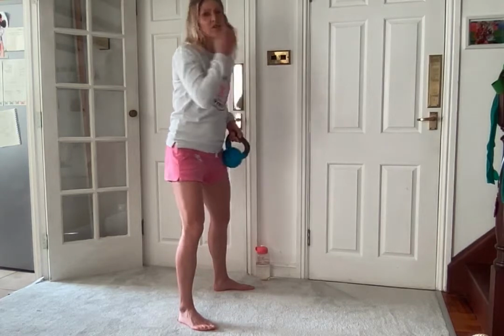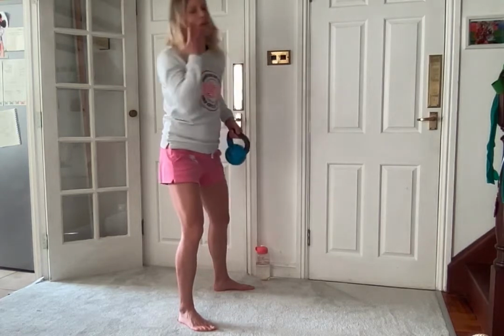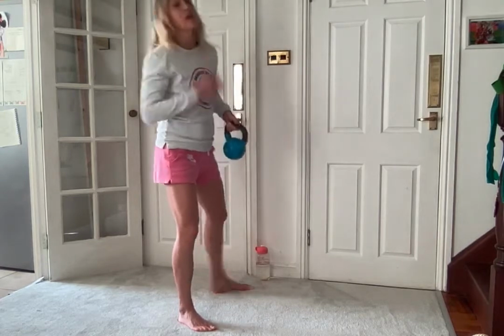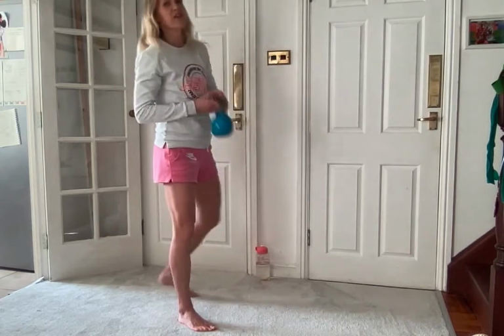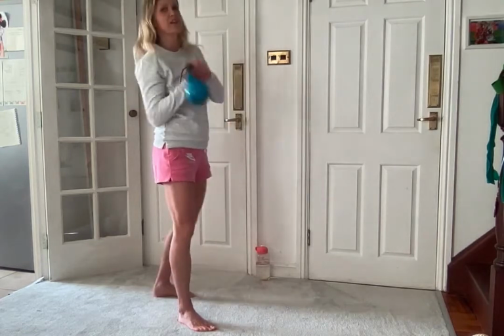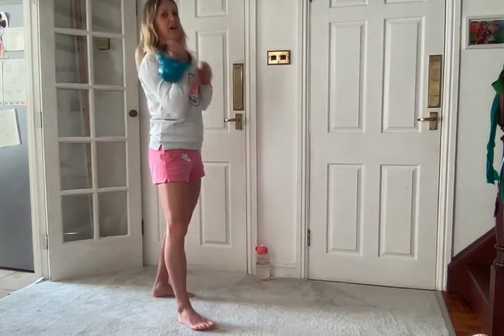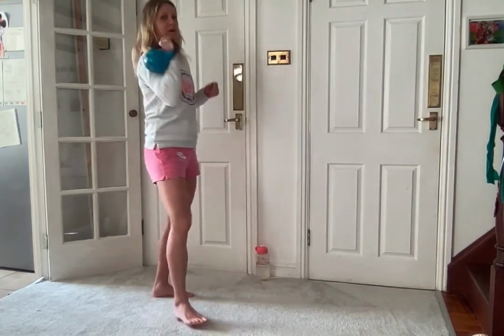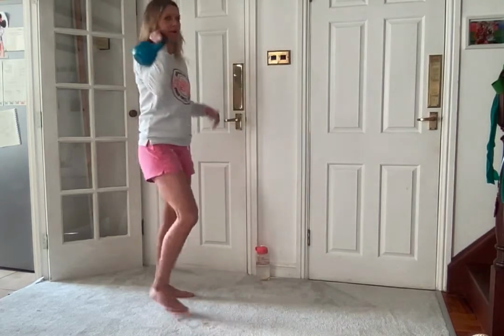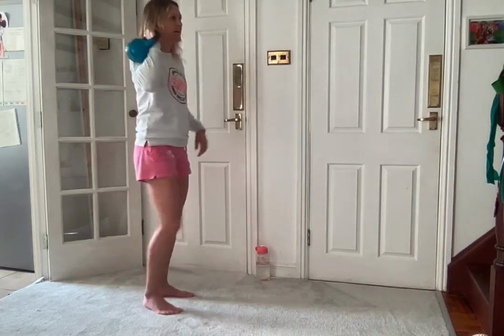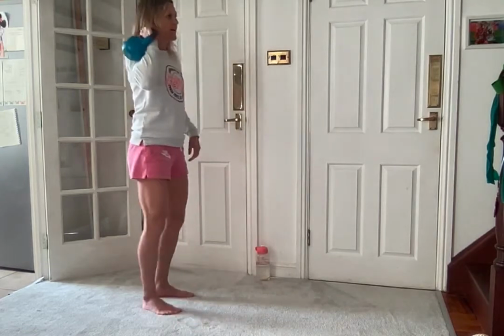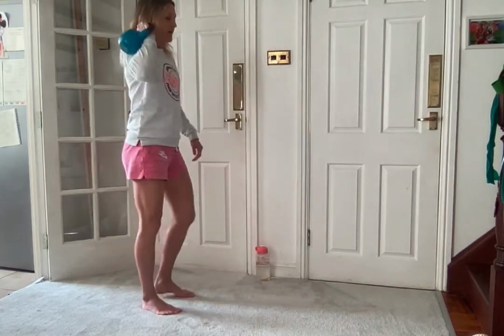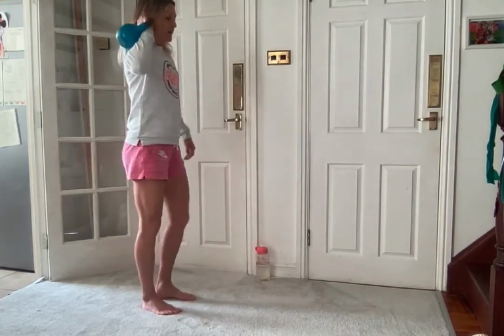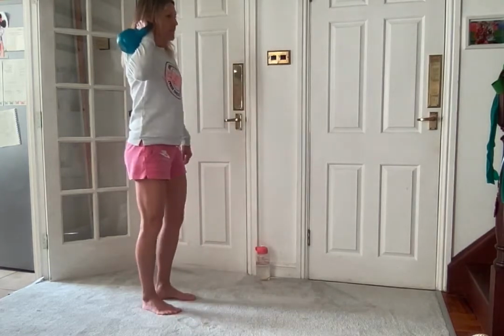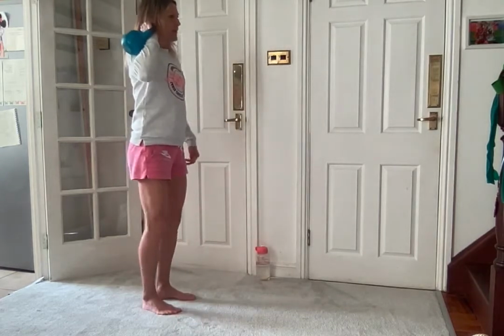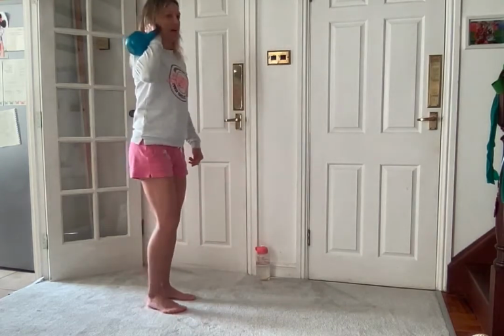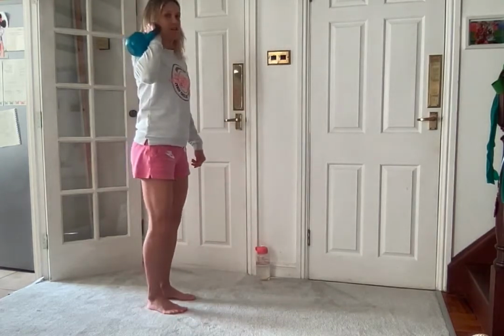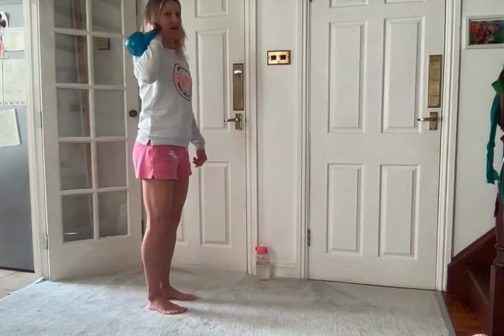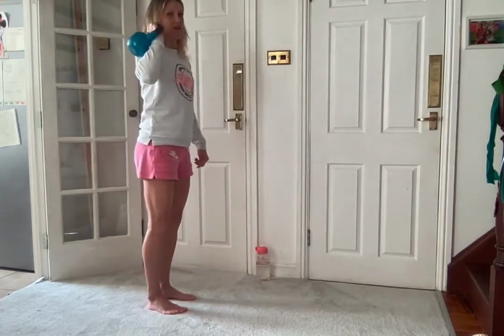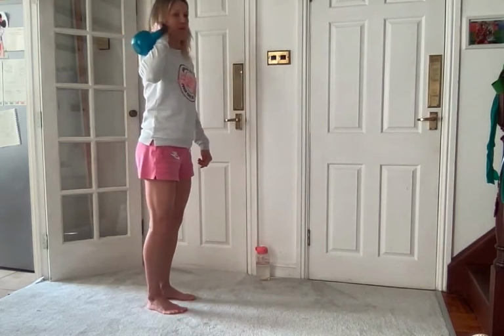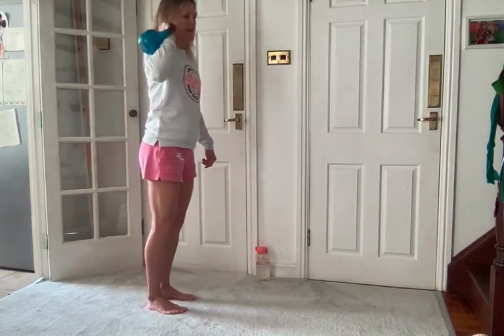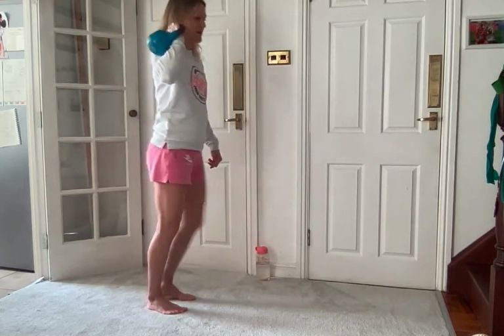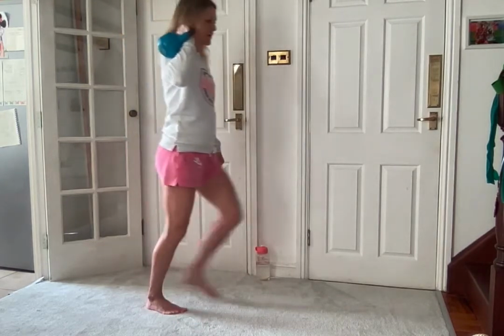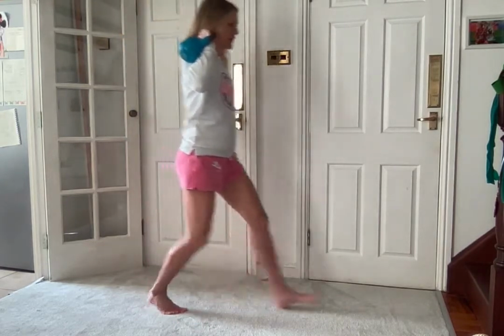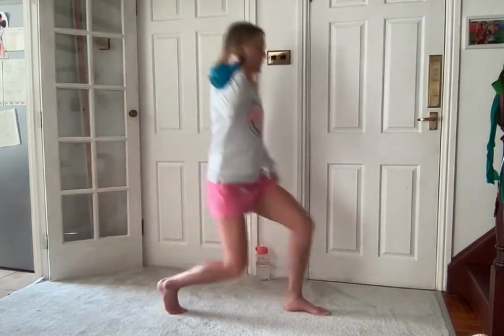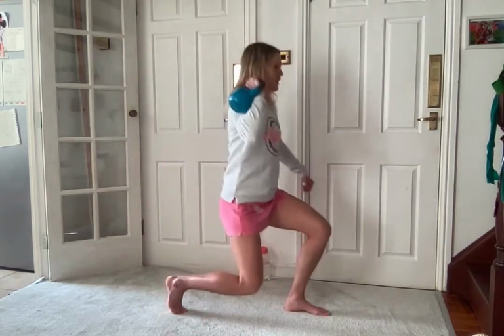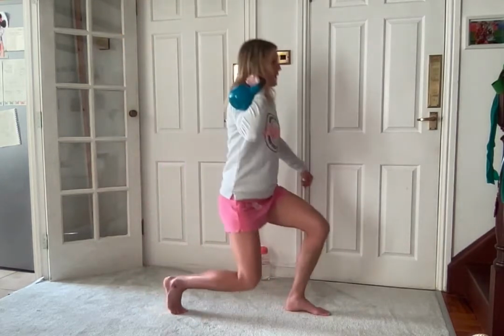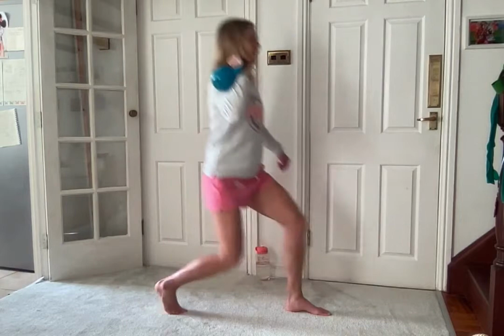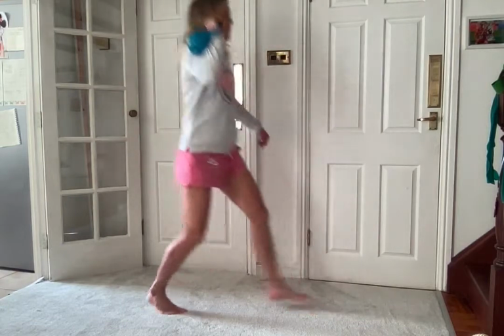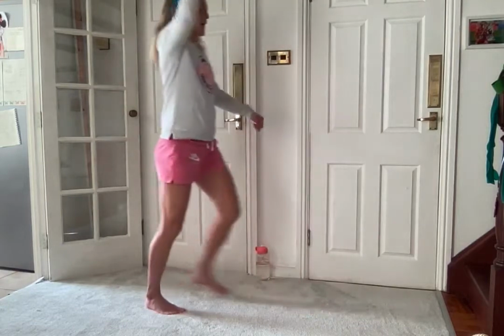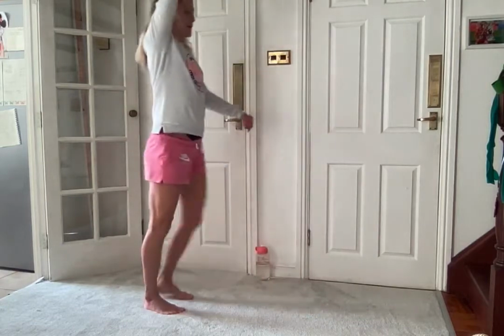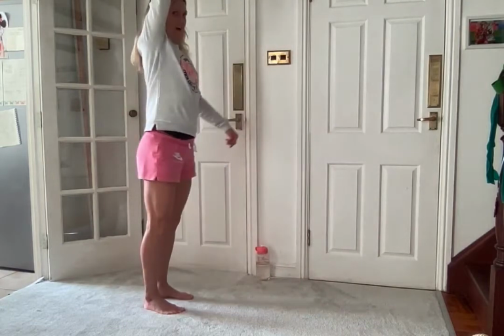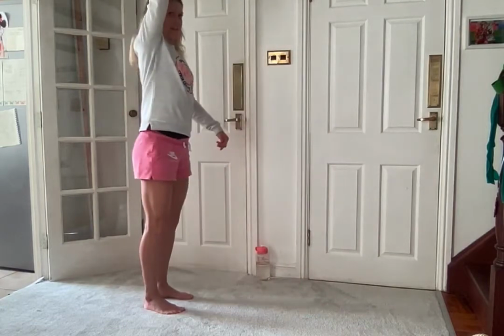Next we're going to go with the other arm. Okay so we'll lunge forward, up and press.